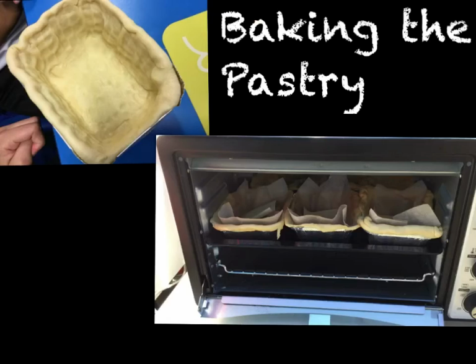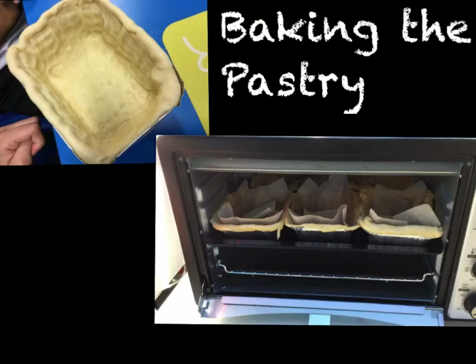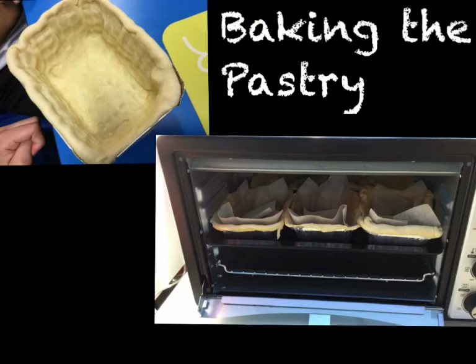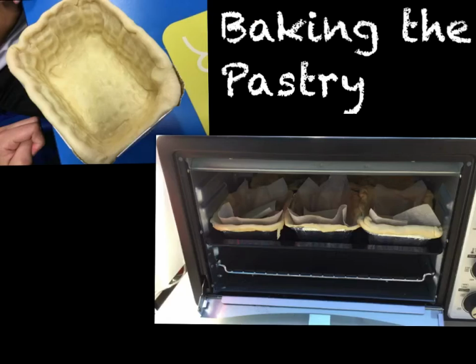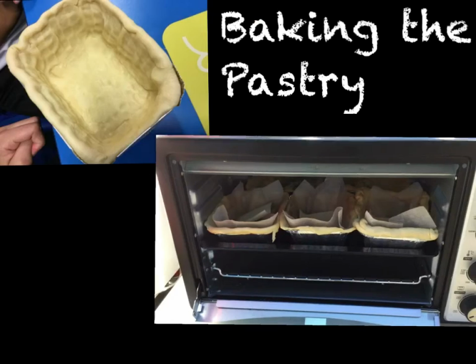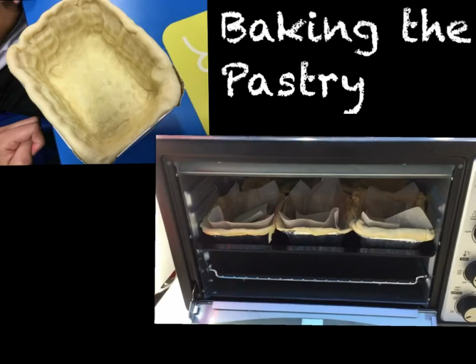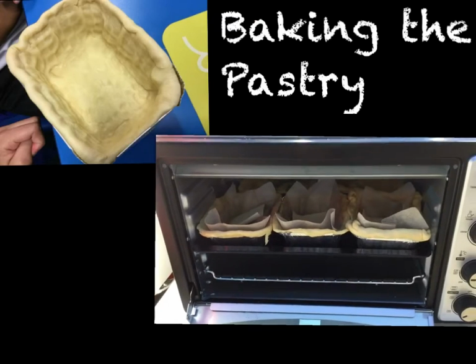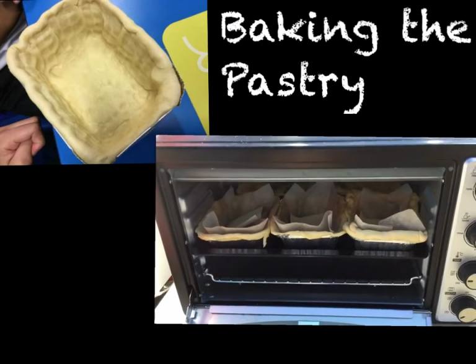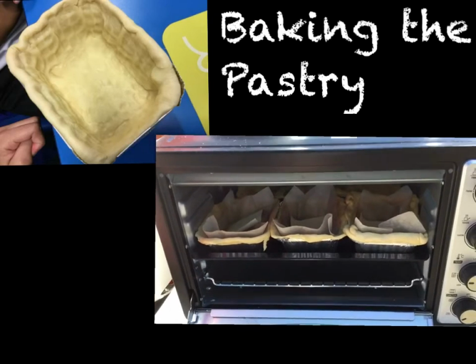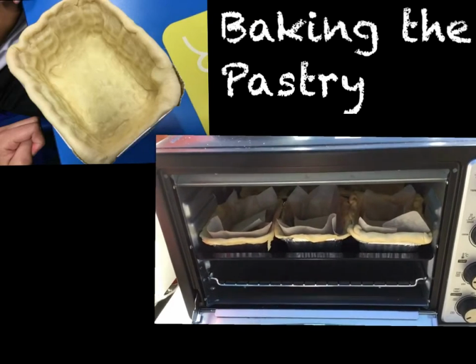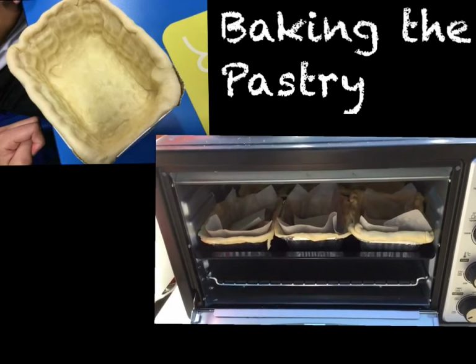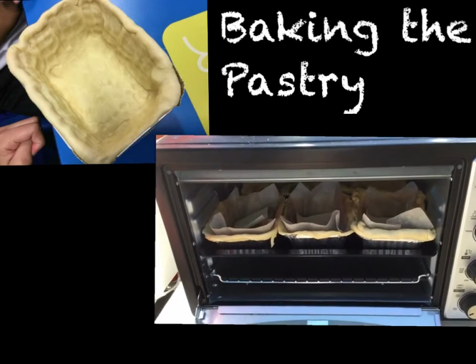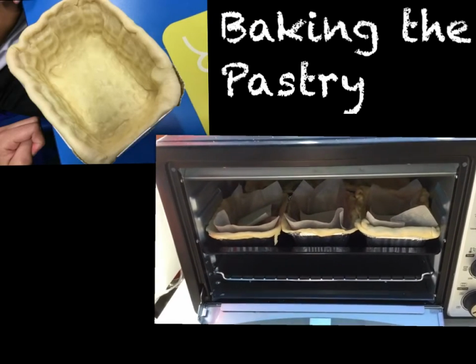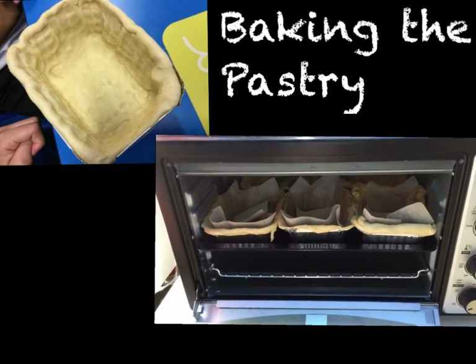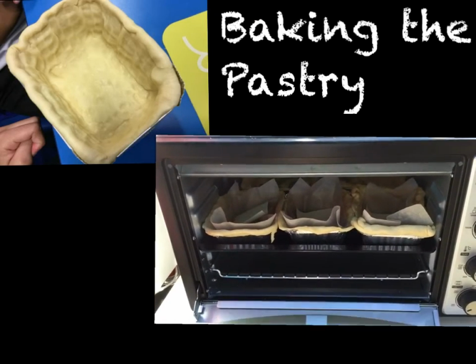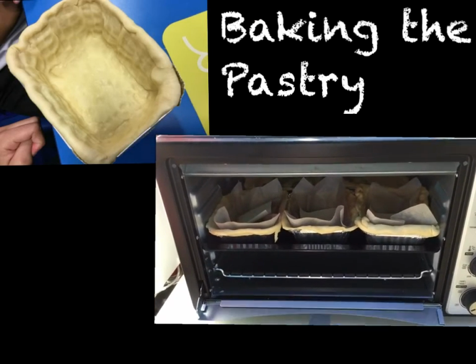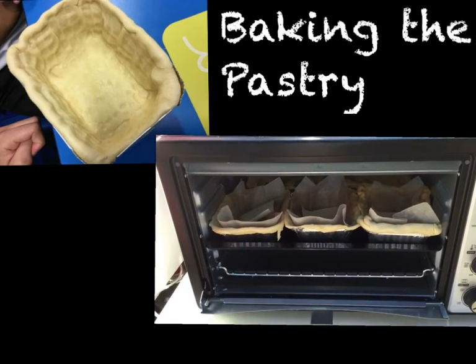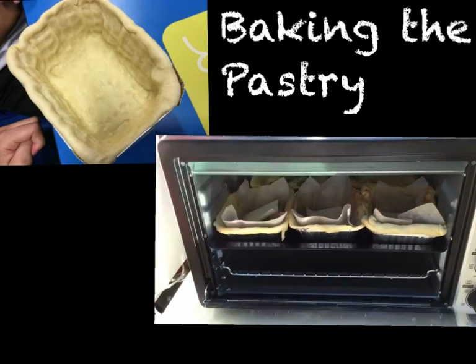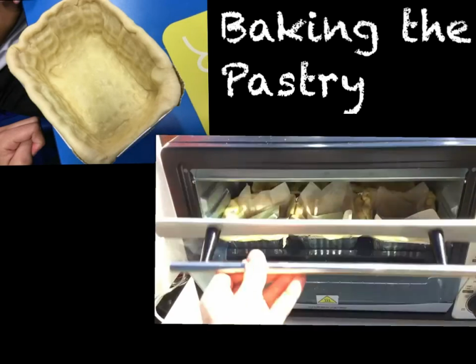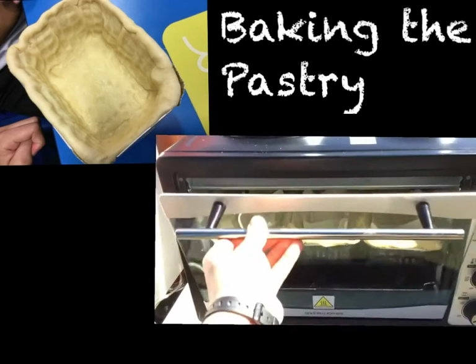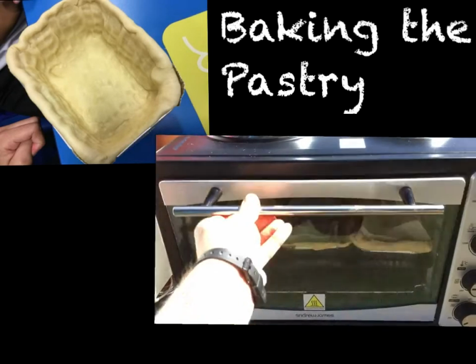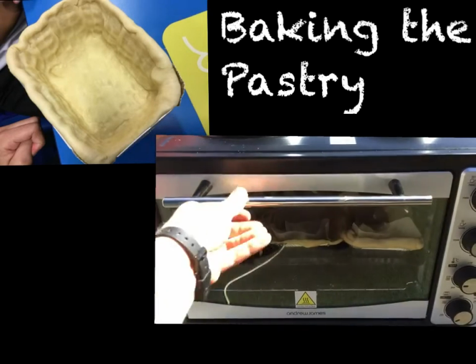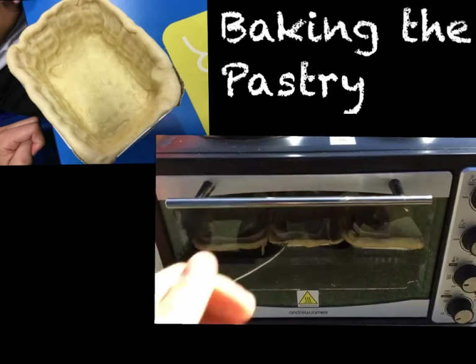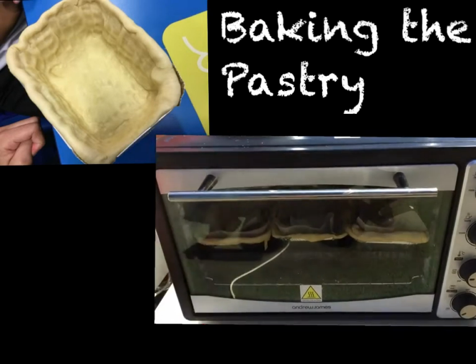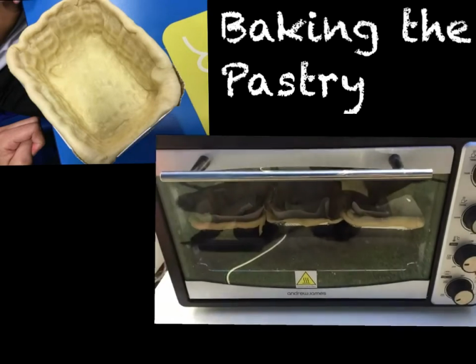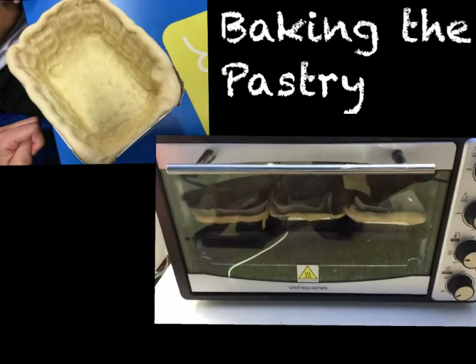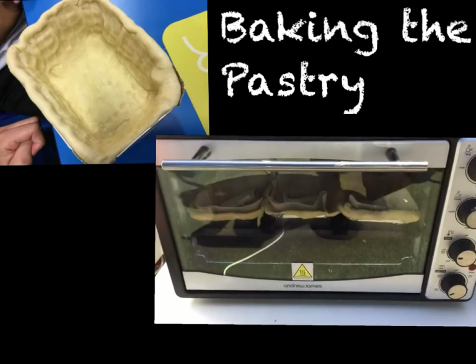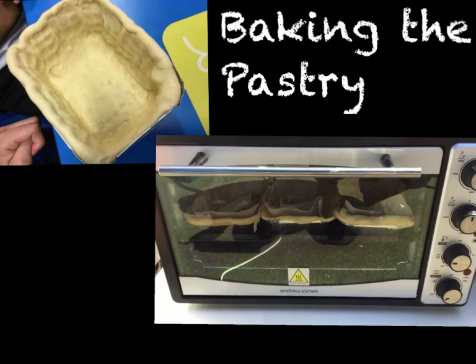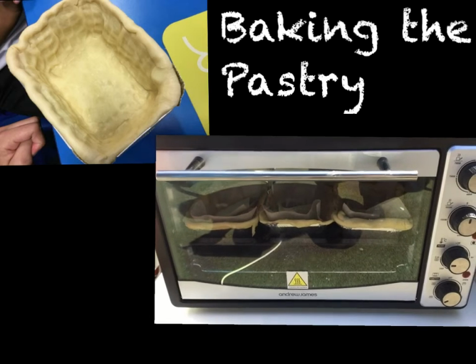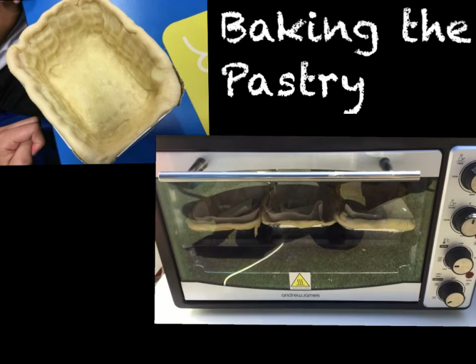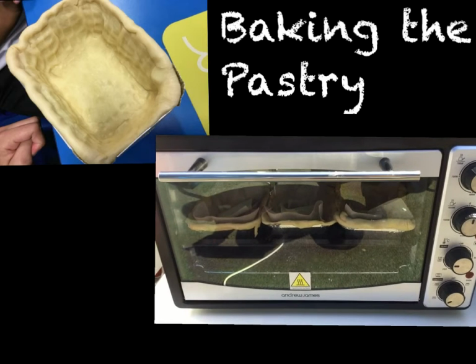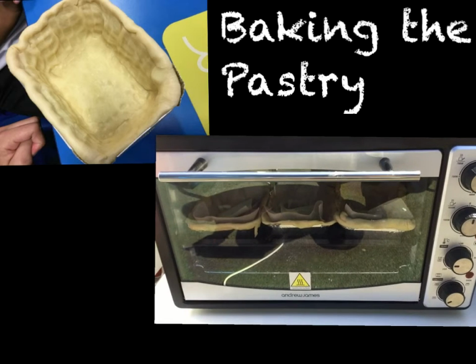Once we had placed the dough into the trays we put them into the oven until the pastry was almost cooked.